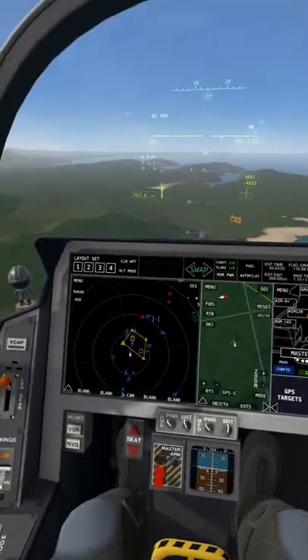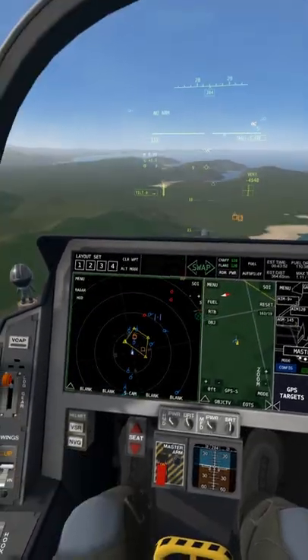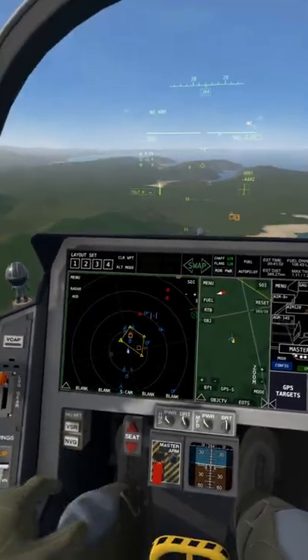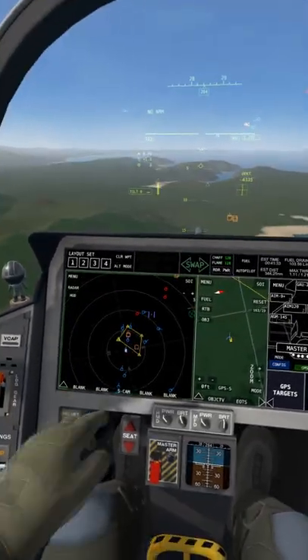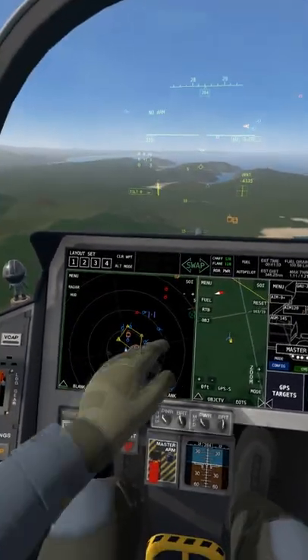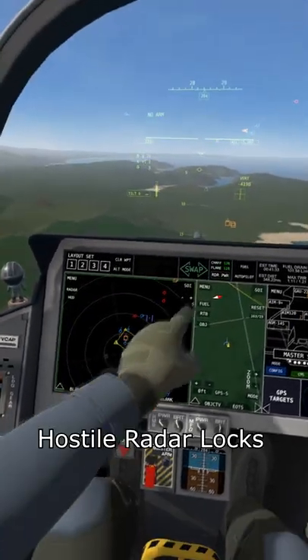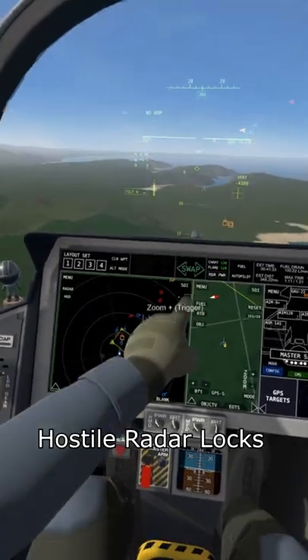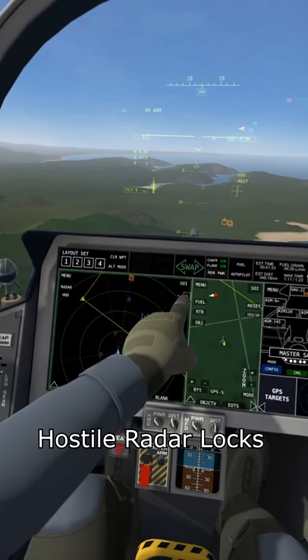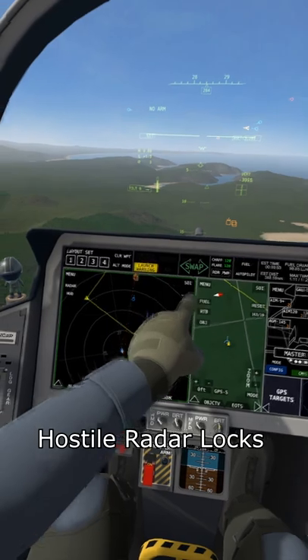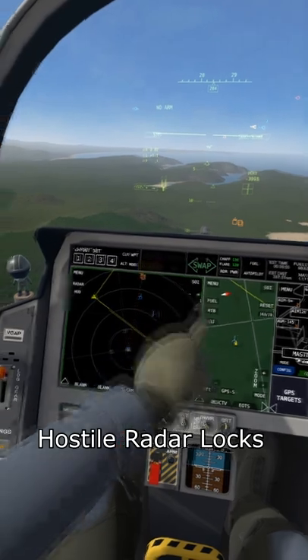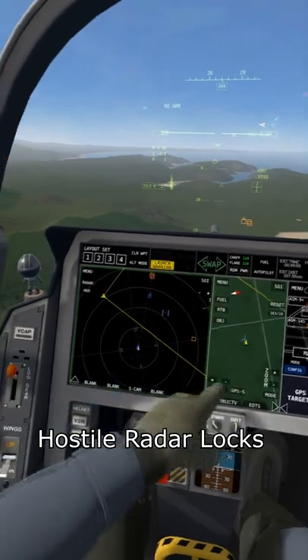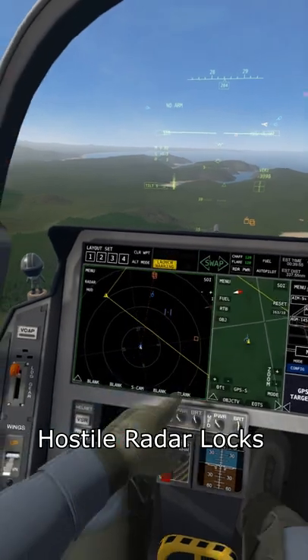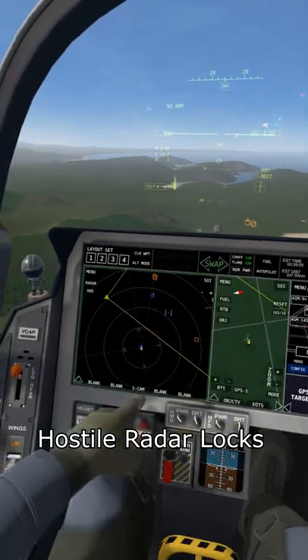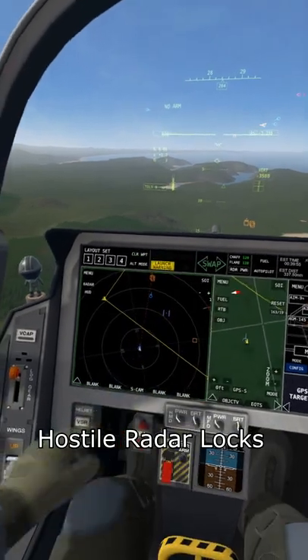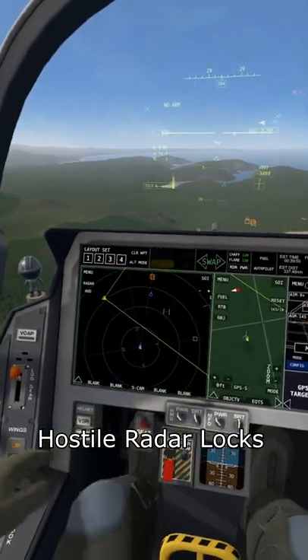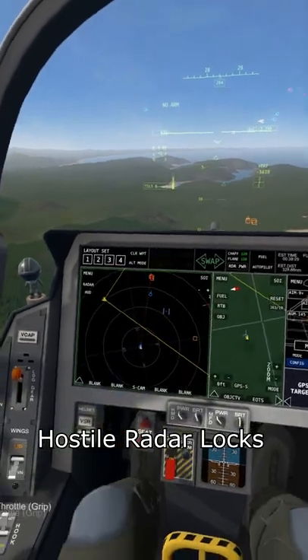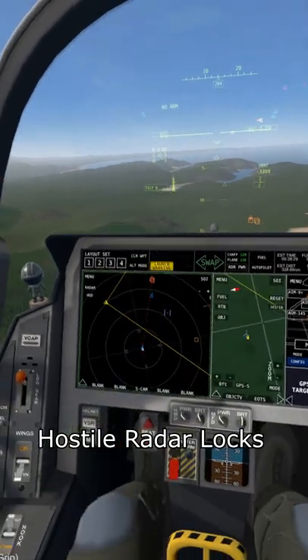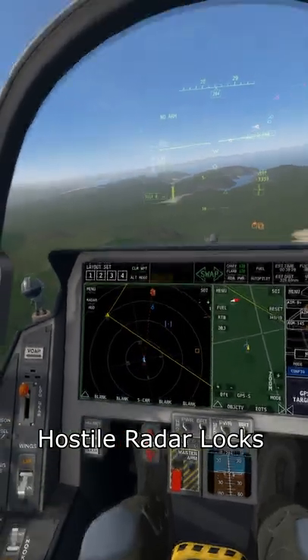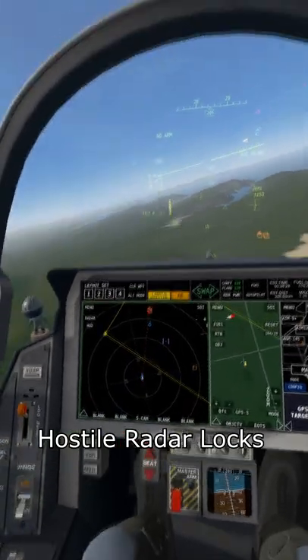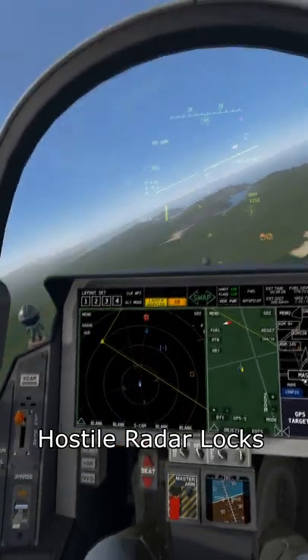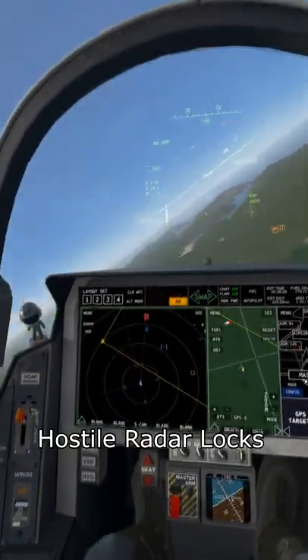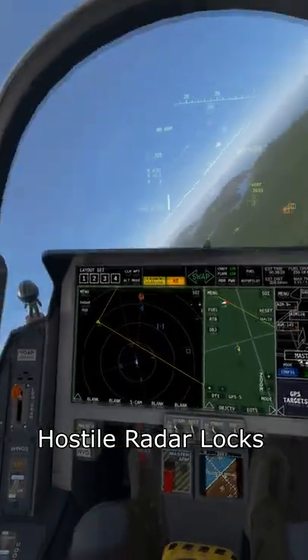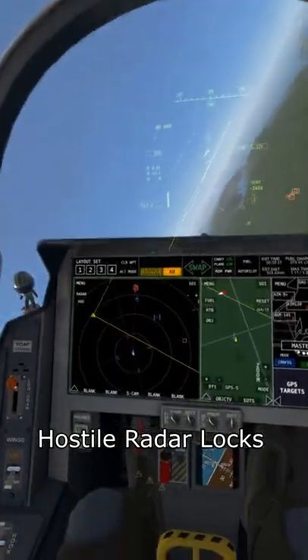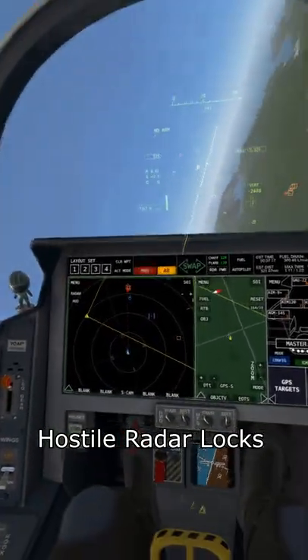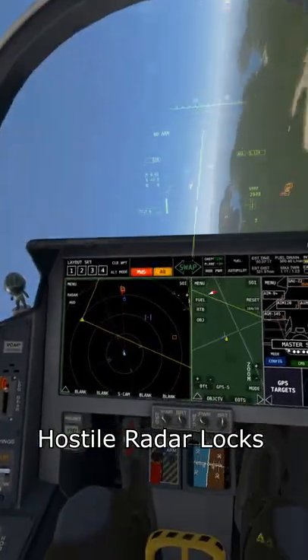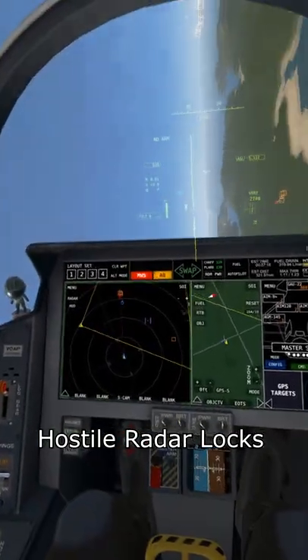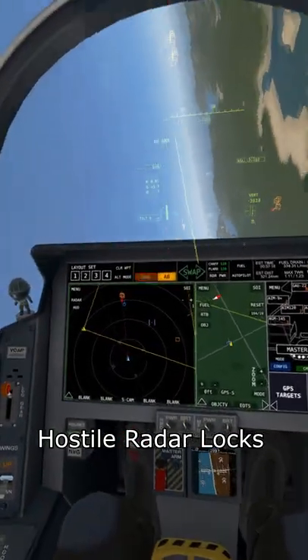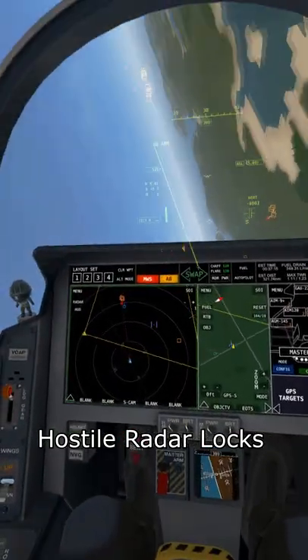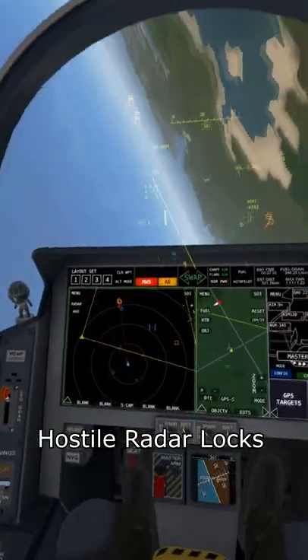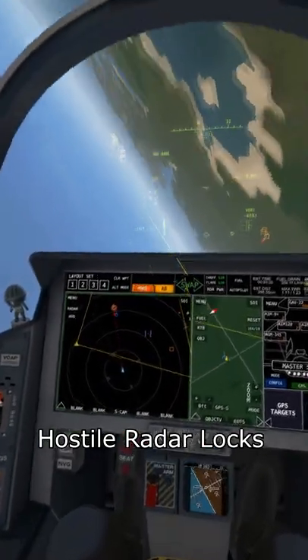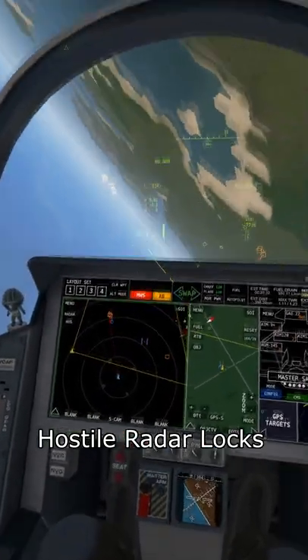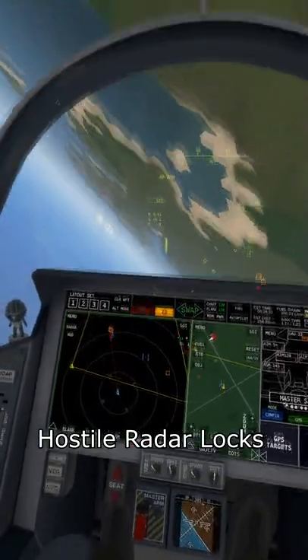Also, now you can see incoming radar locks with these red lines, so you know exactly where the threat is.